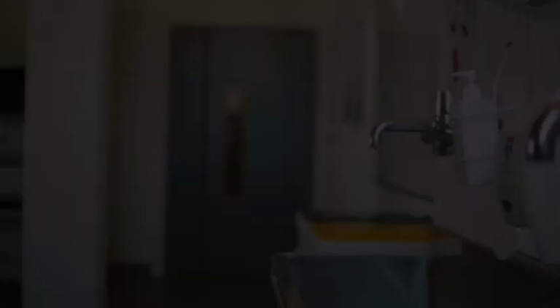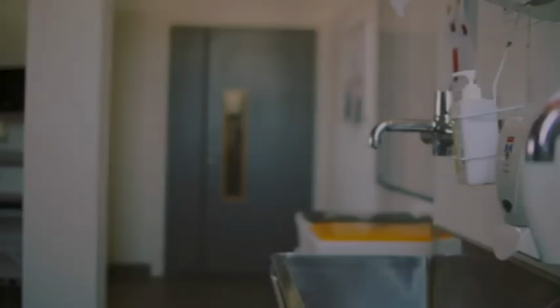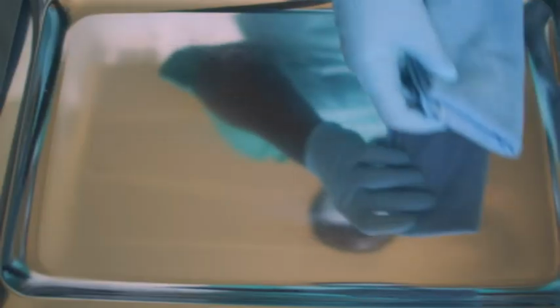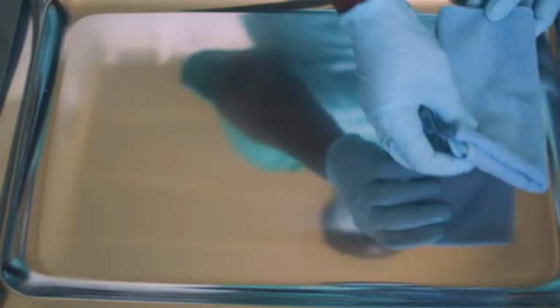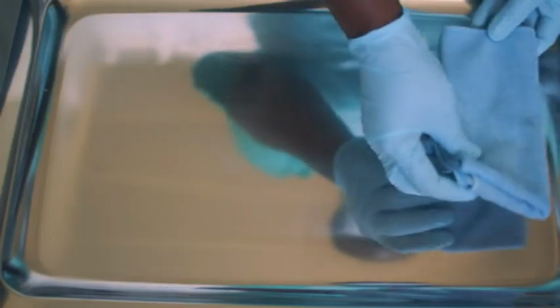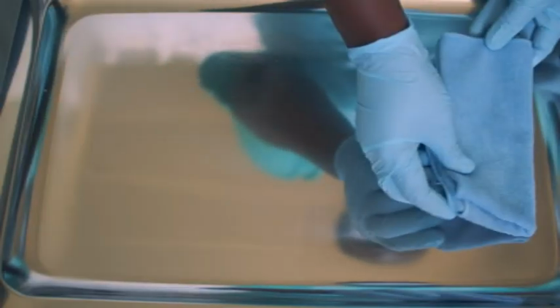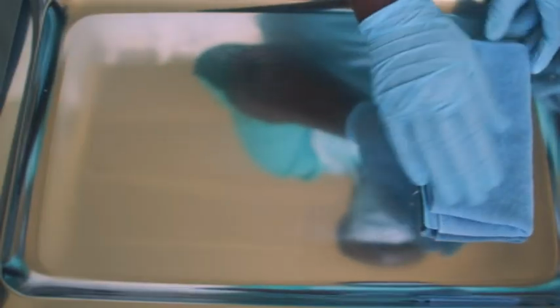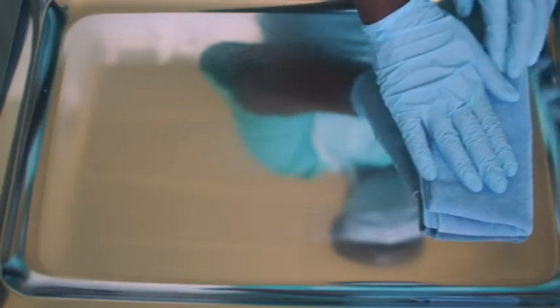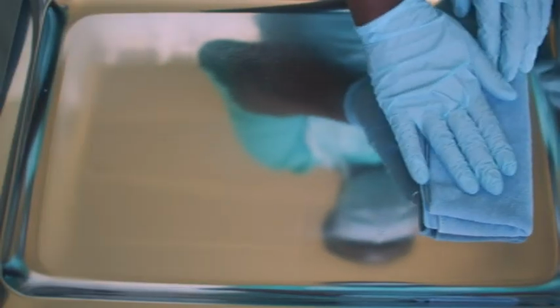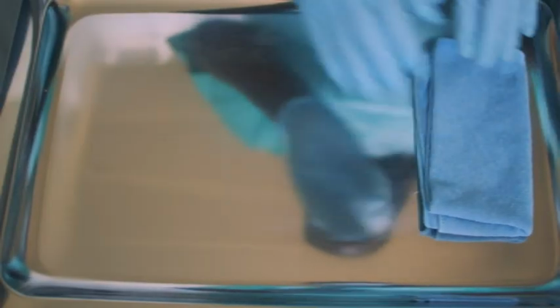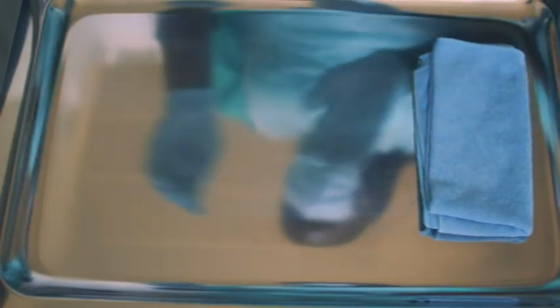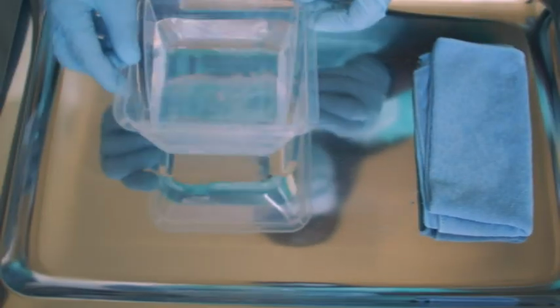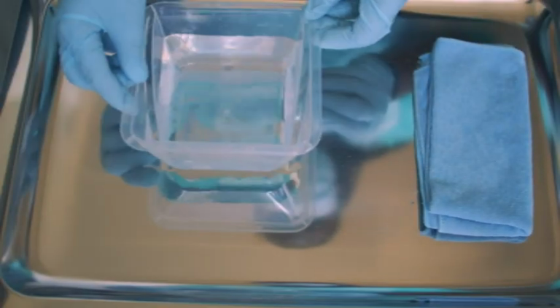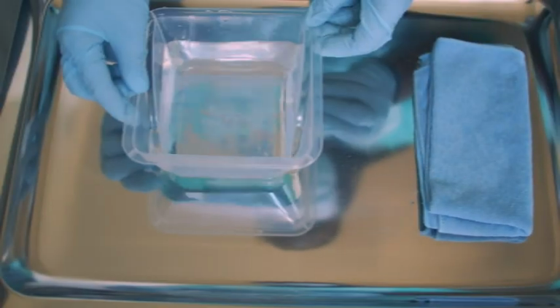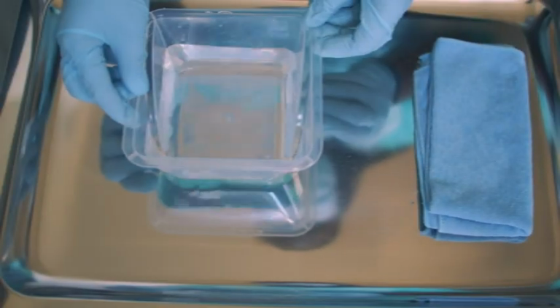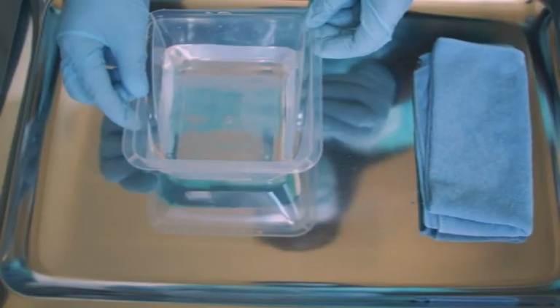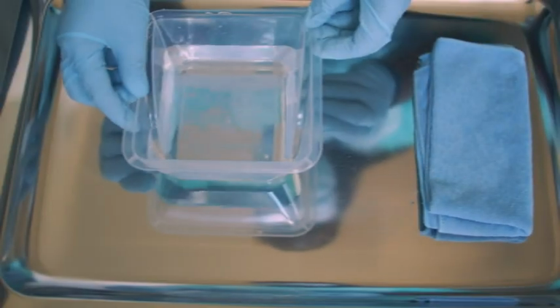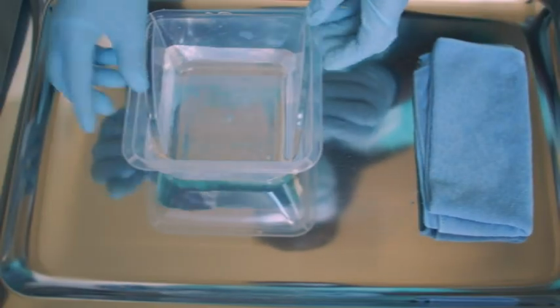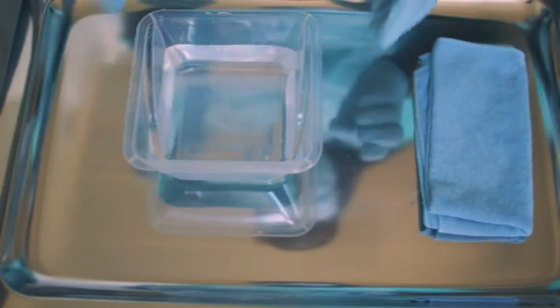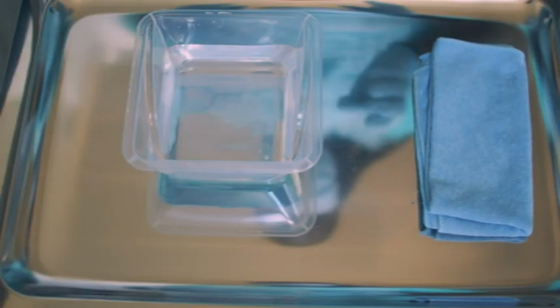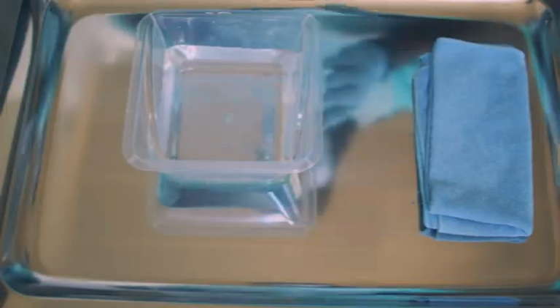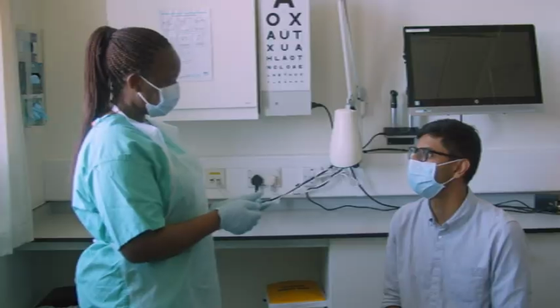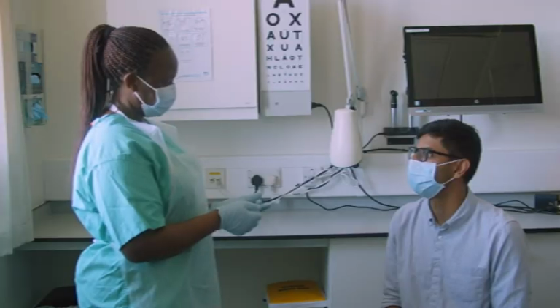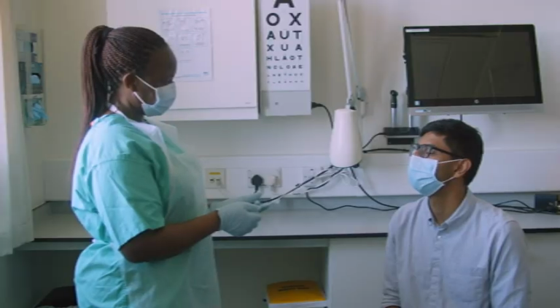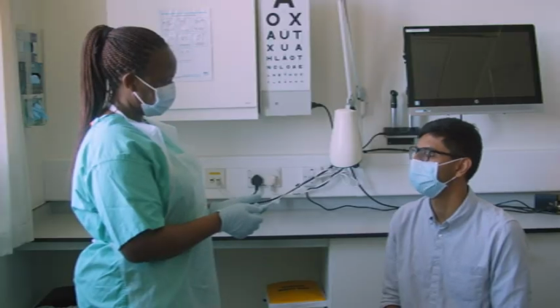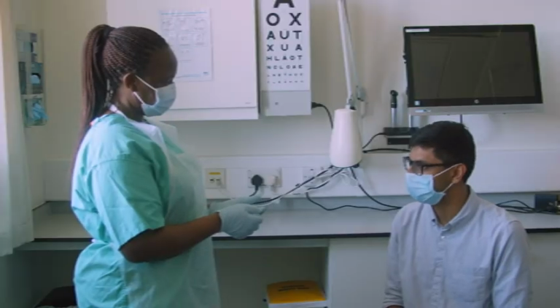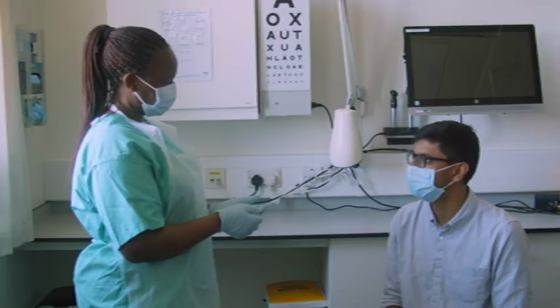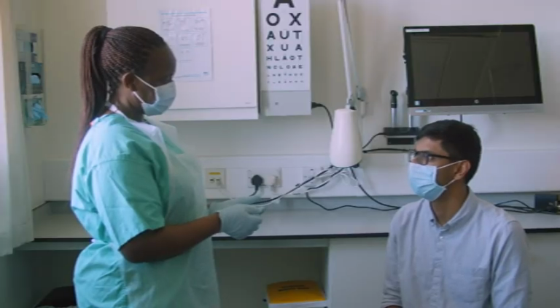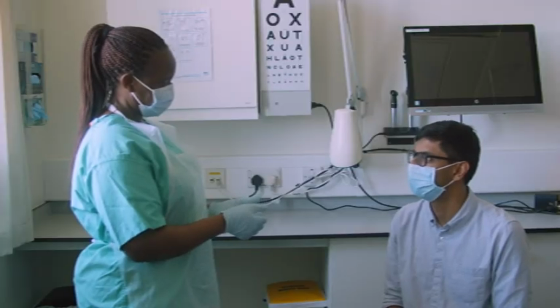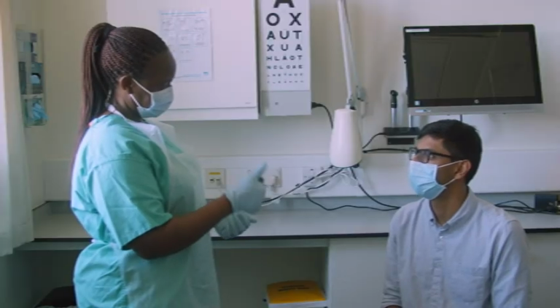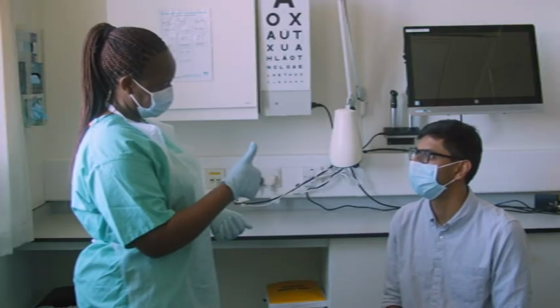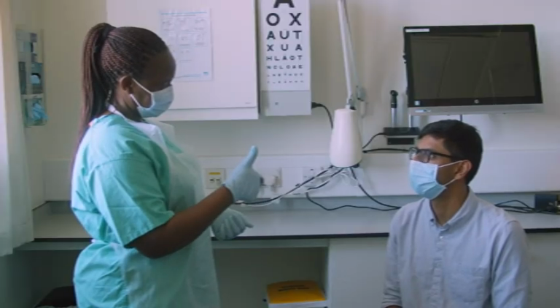You will need a clean cloth and a bowl of hot water. Explain what you're going to do and gain consent.